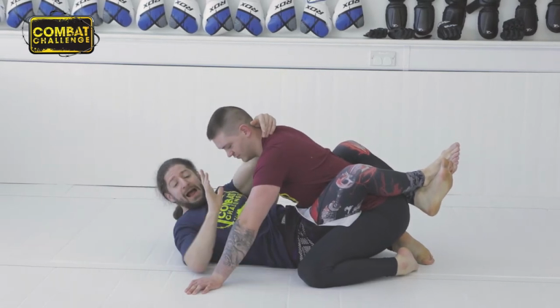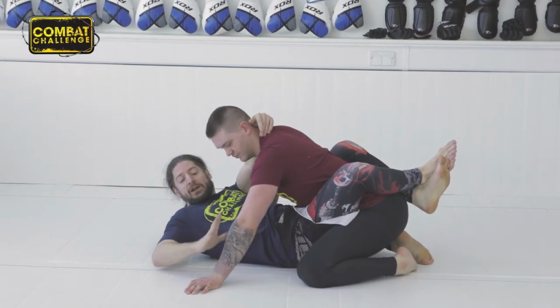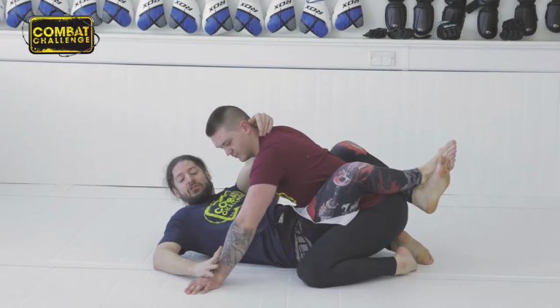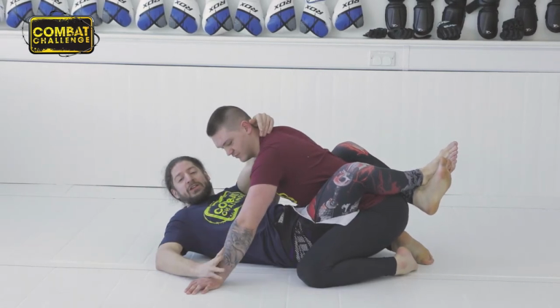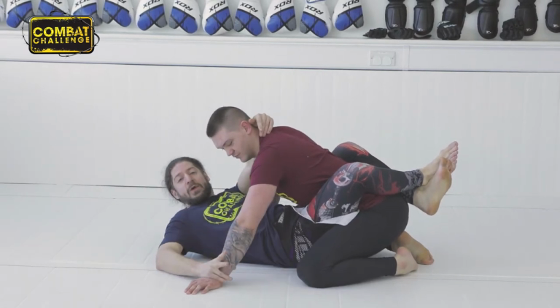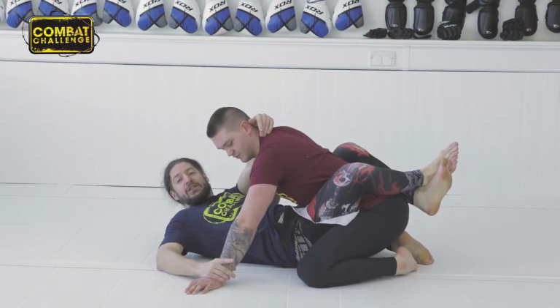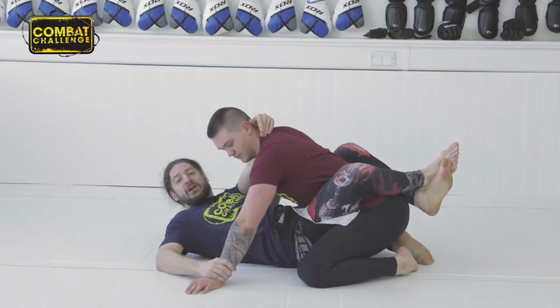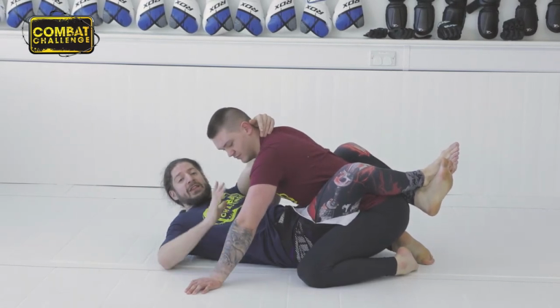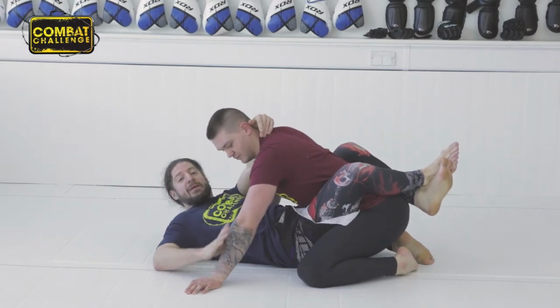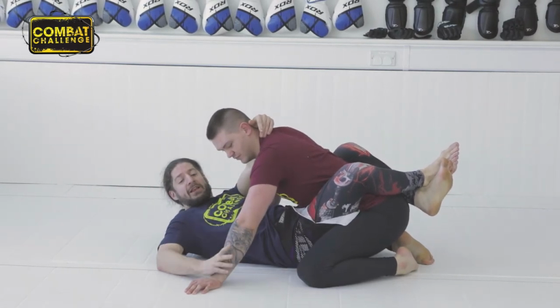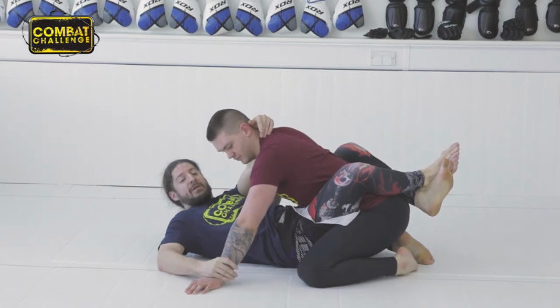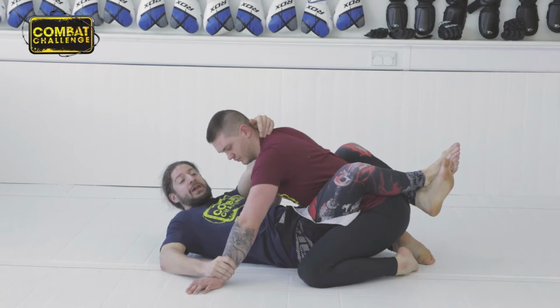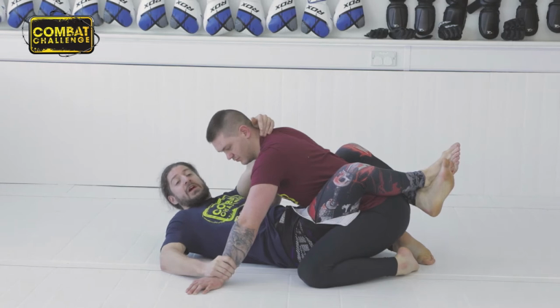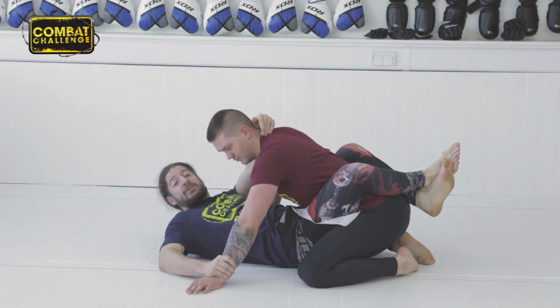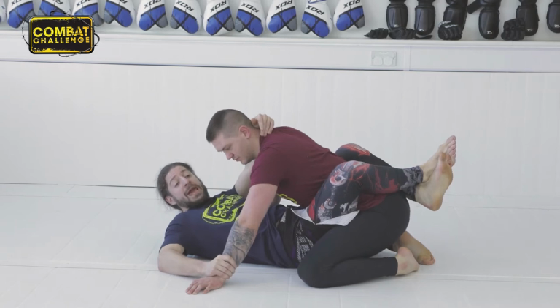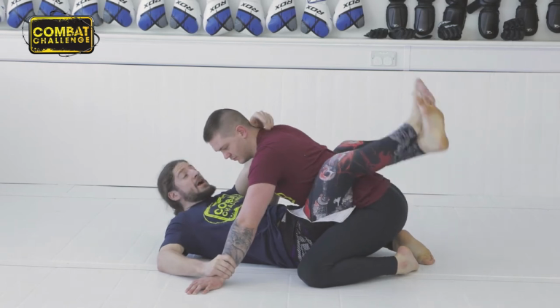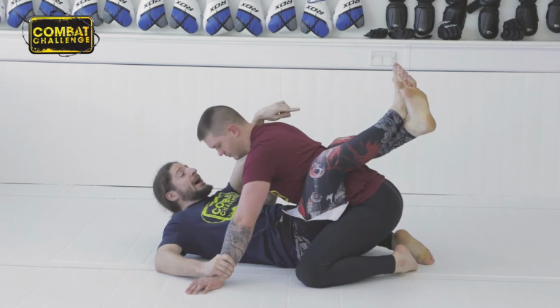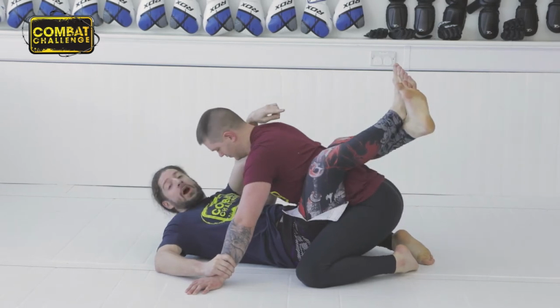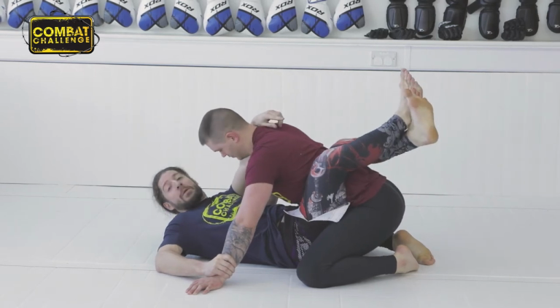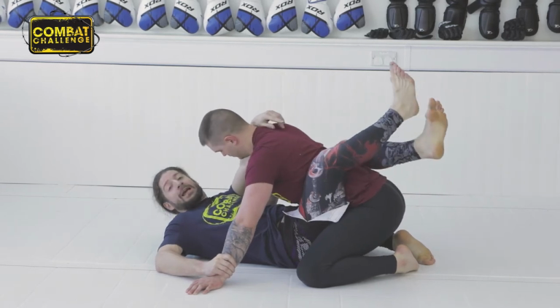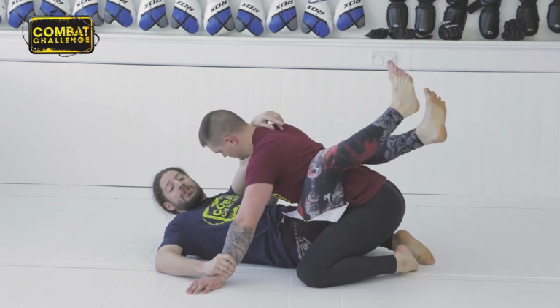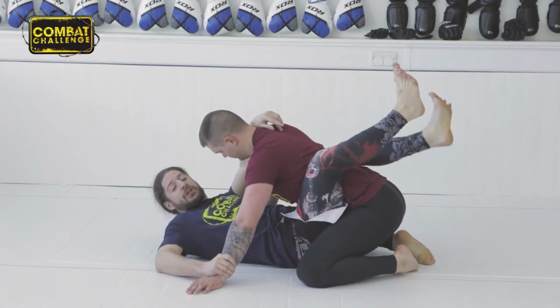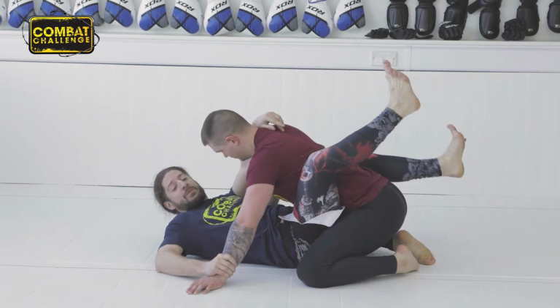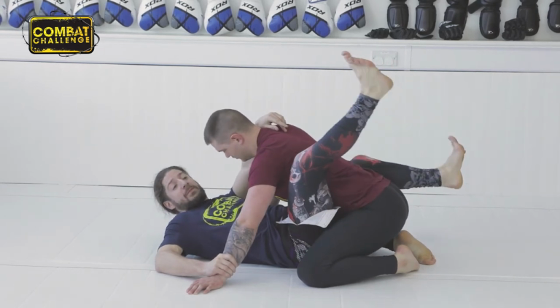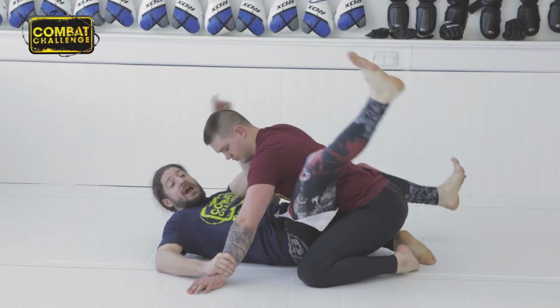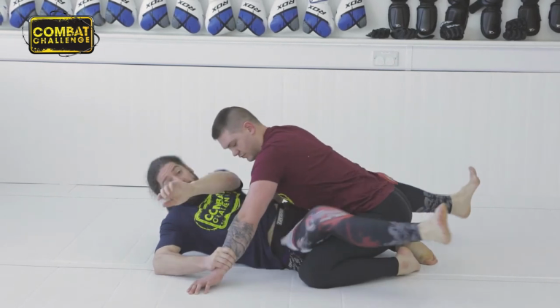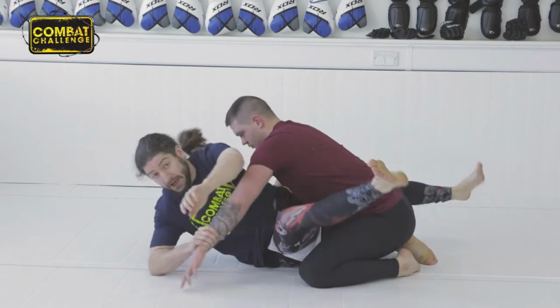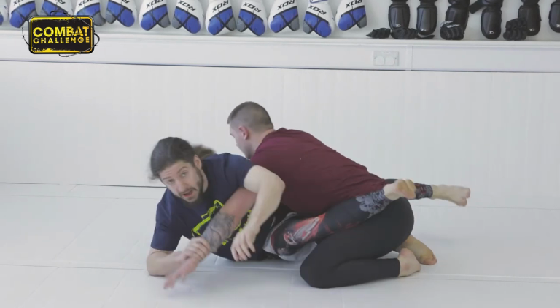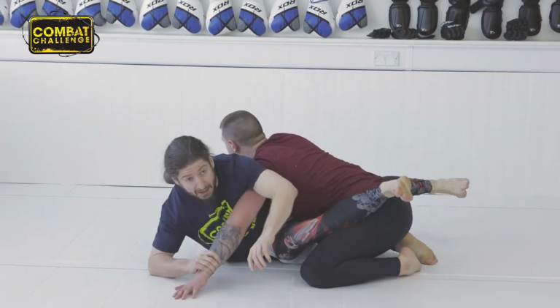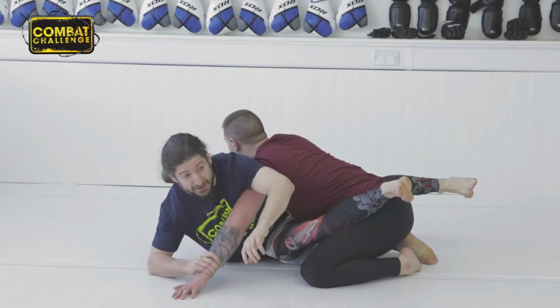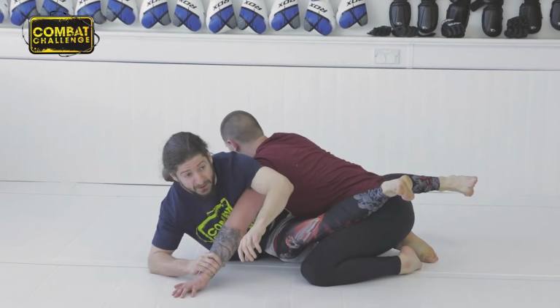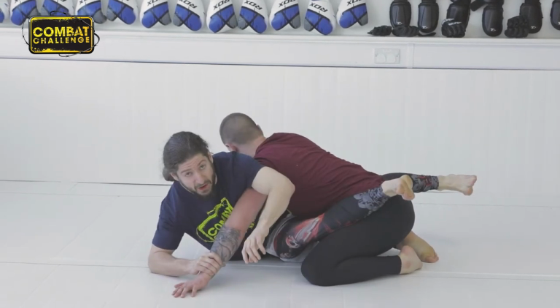My hand goes straight to the wrist — same hand, same wrist. From here, I'm going to open my guard so I can shift my hips. I turn and bring myself across.